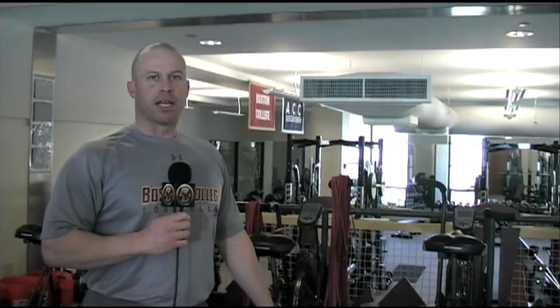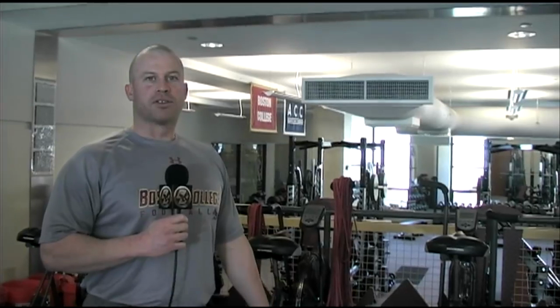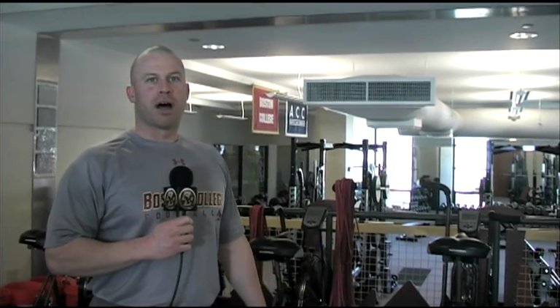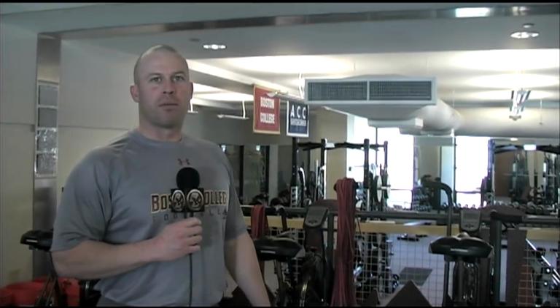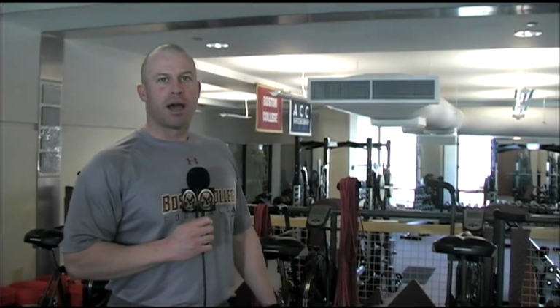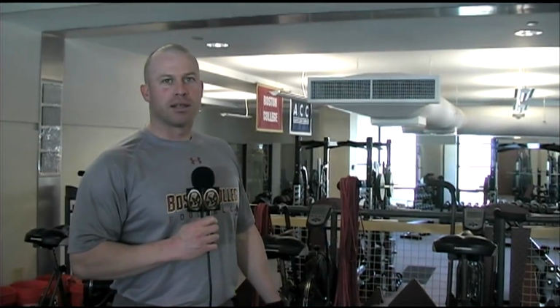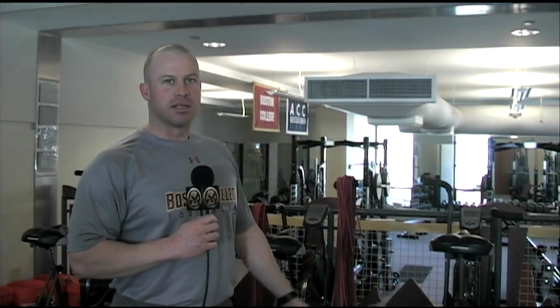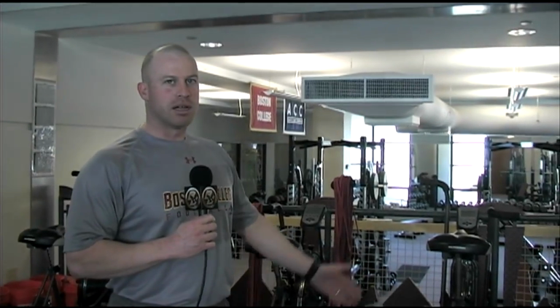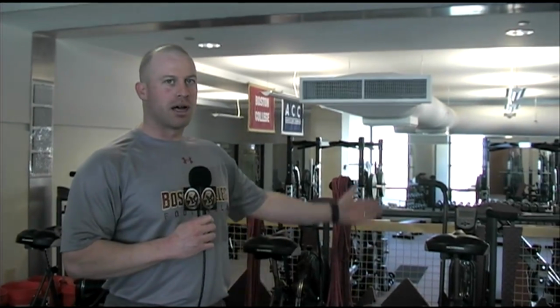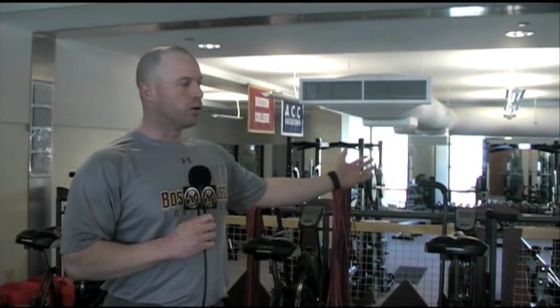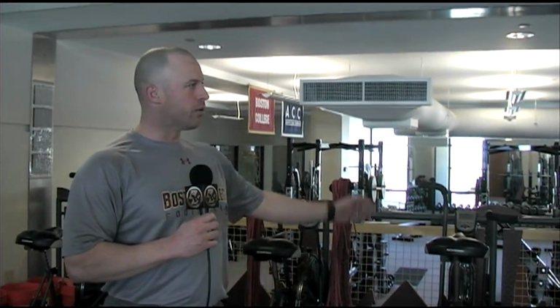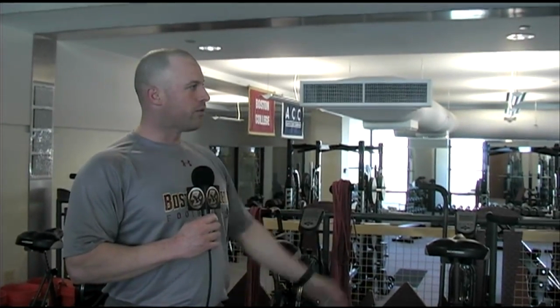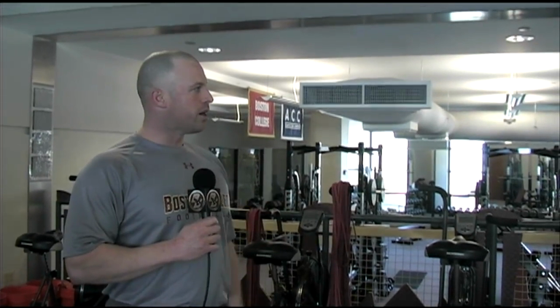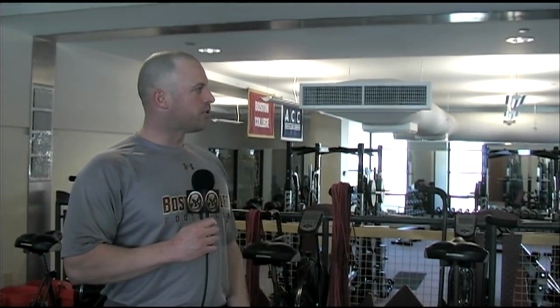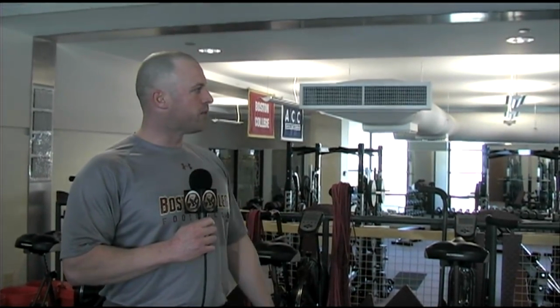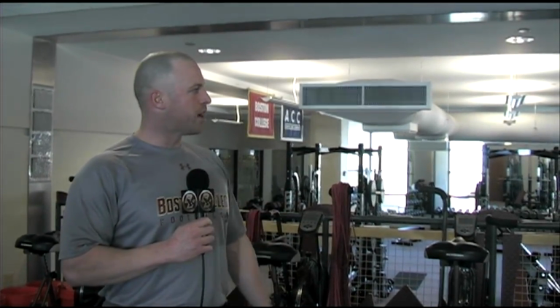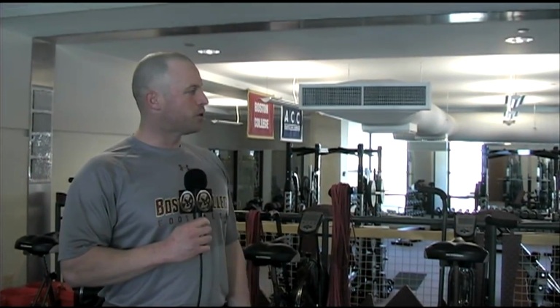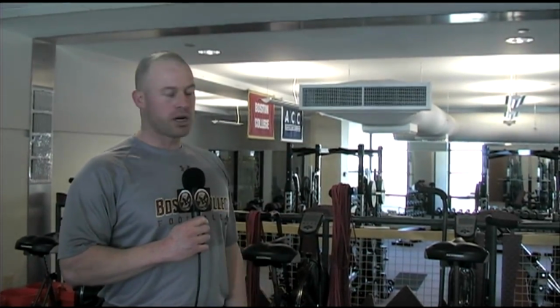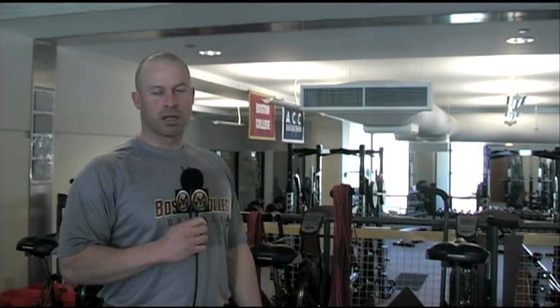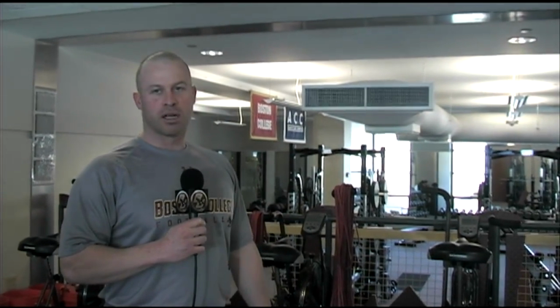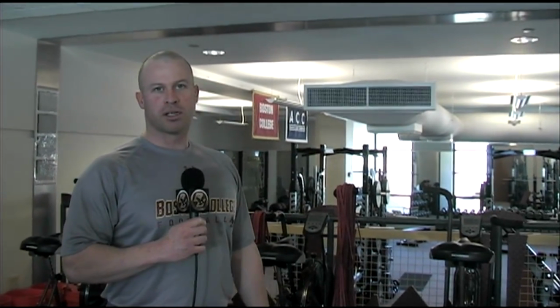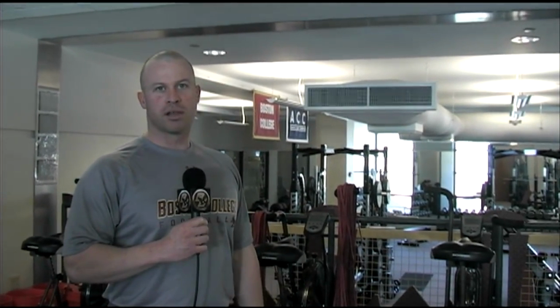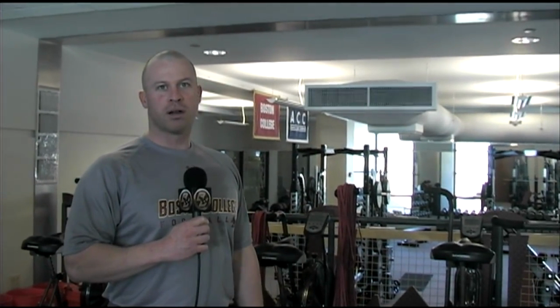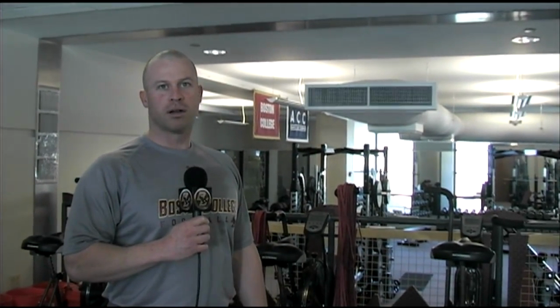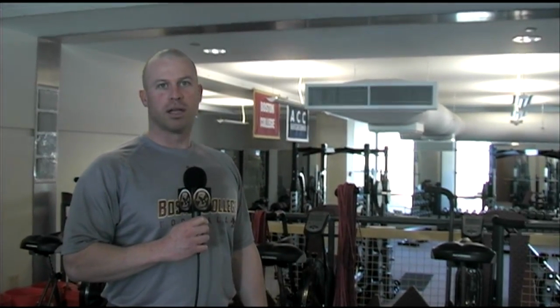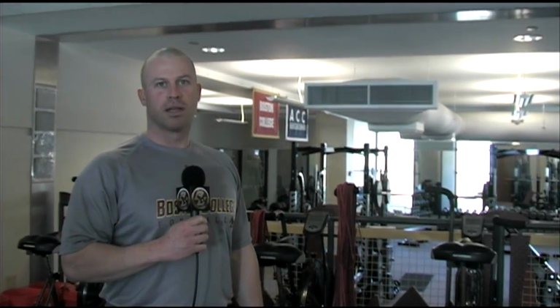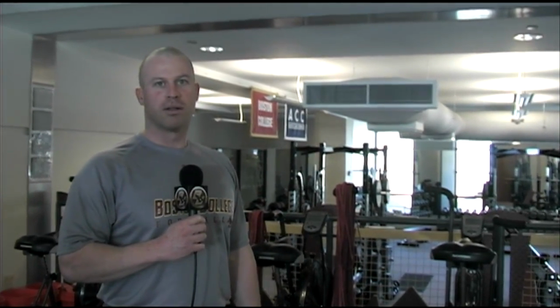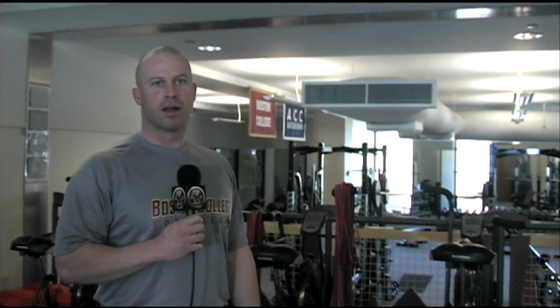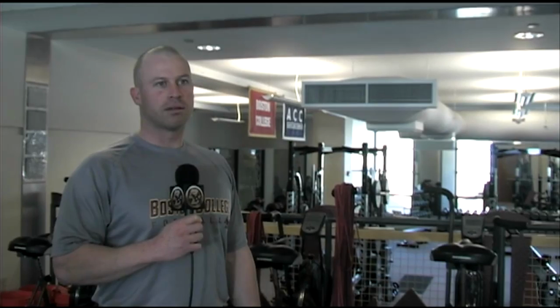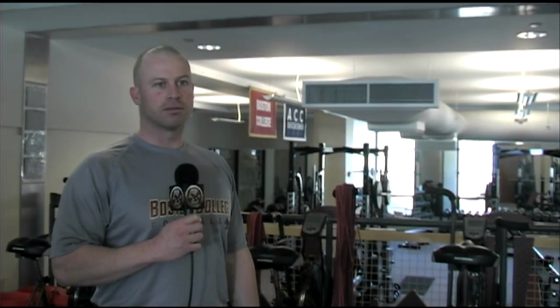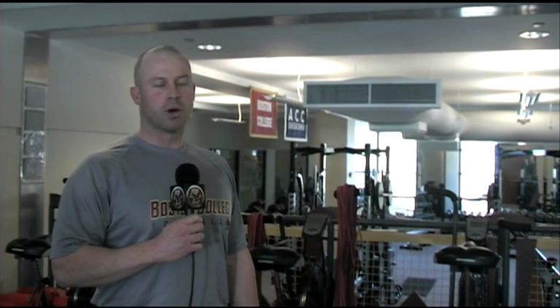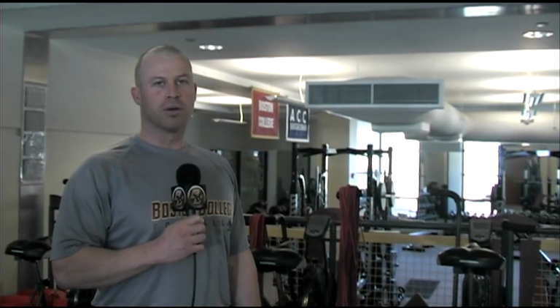Thanks for stopping by. That's the newly renovated Smith Family Strength and Conditioning Center. And go Eagles!